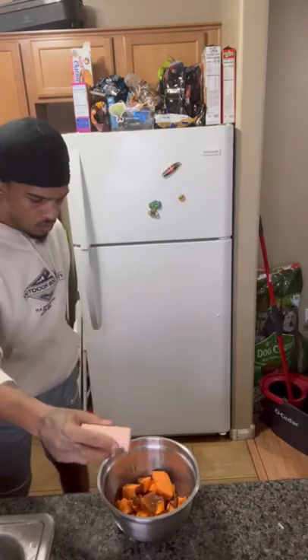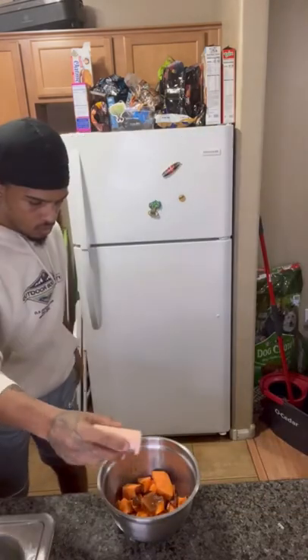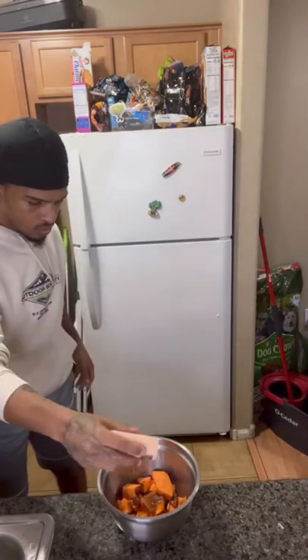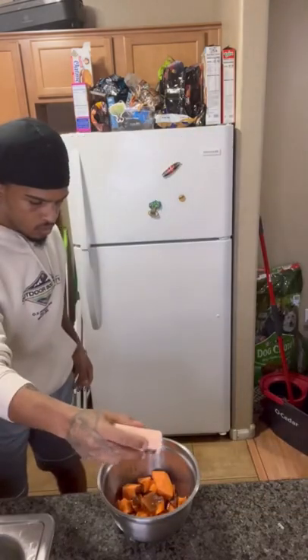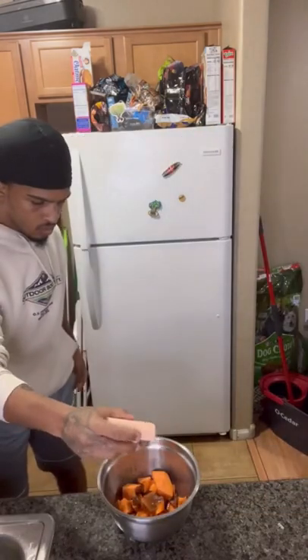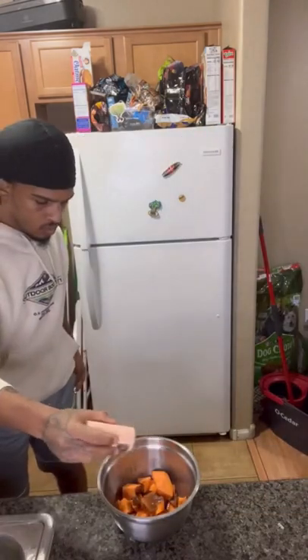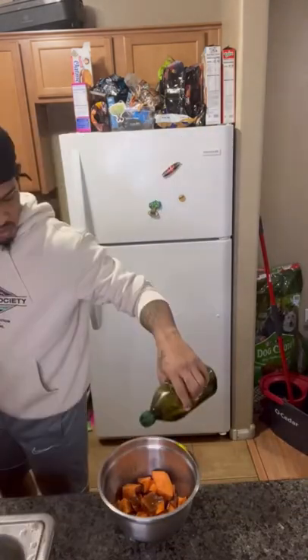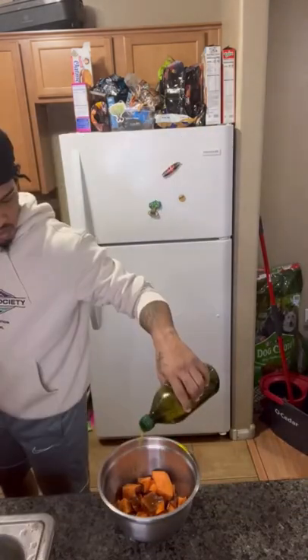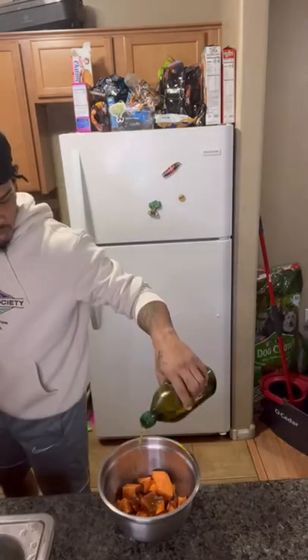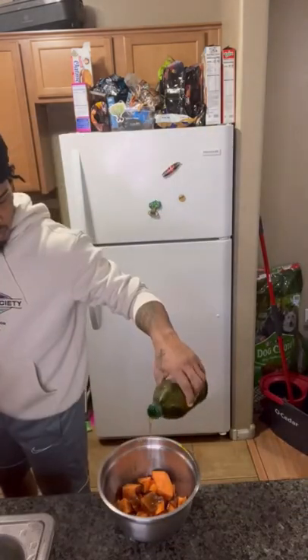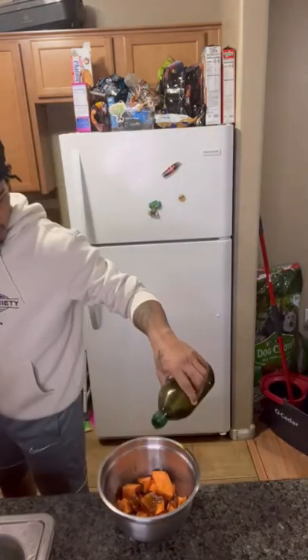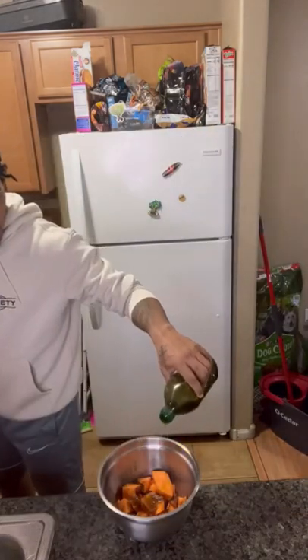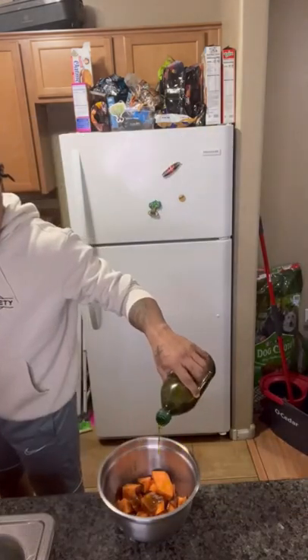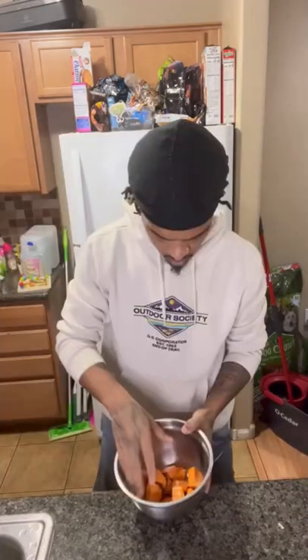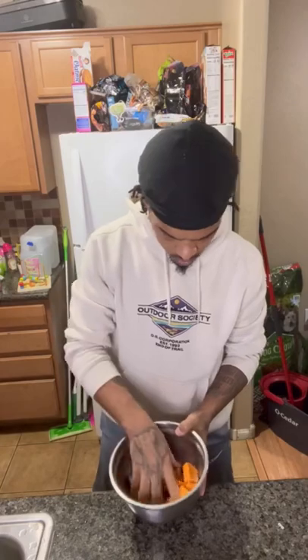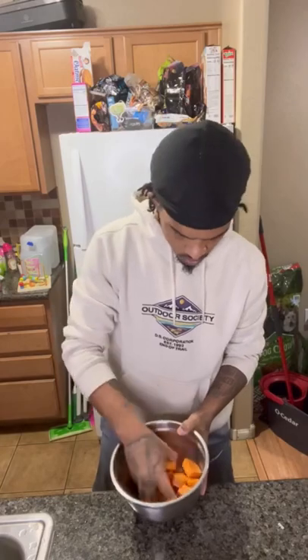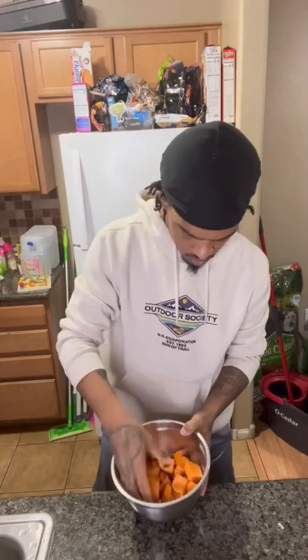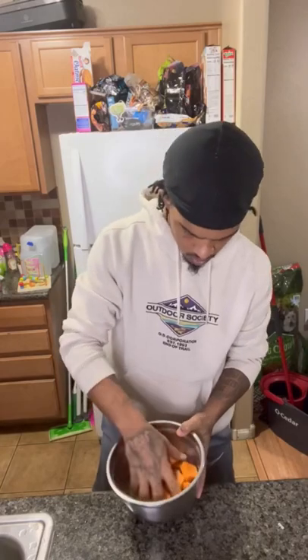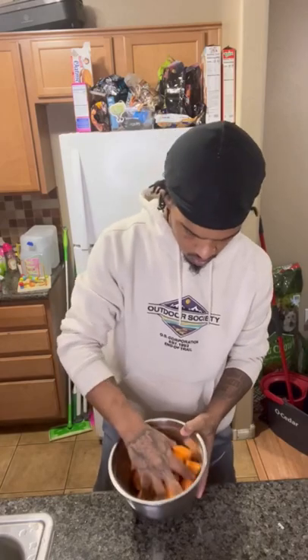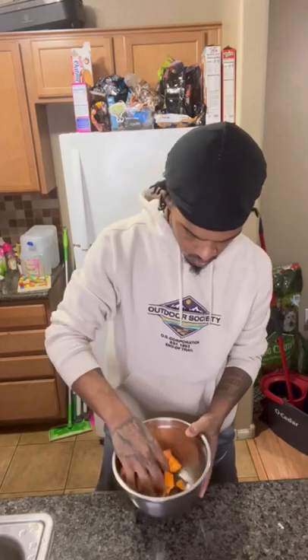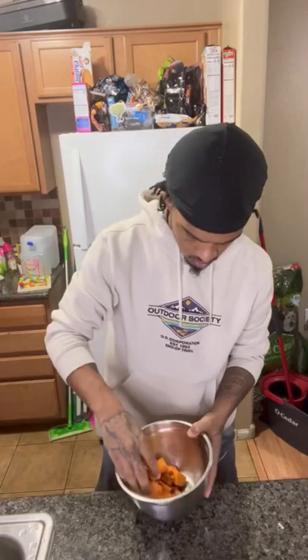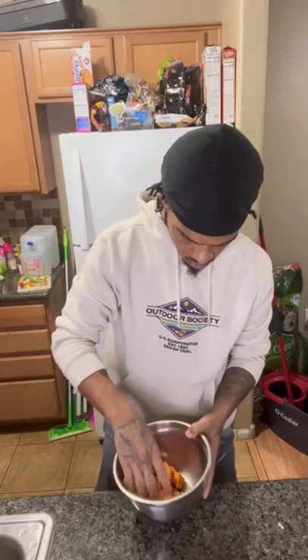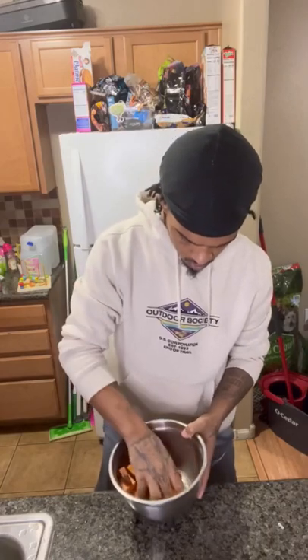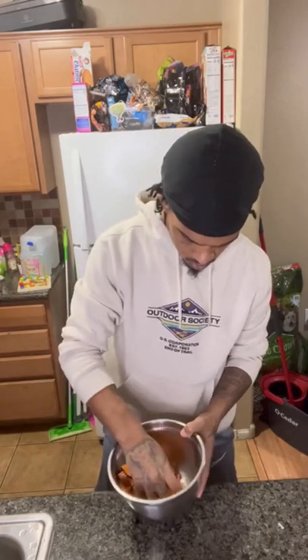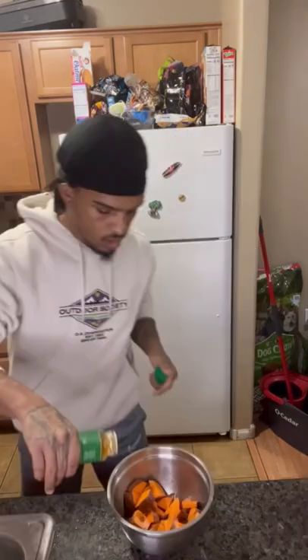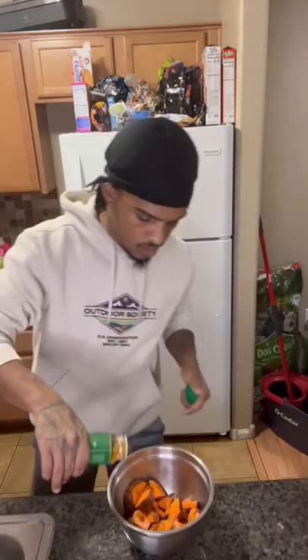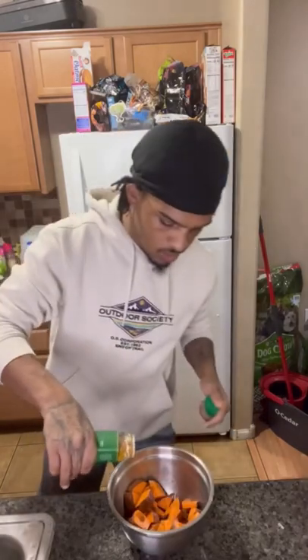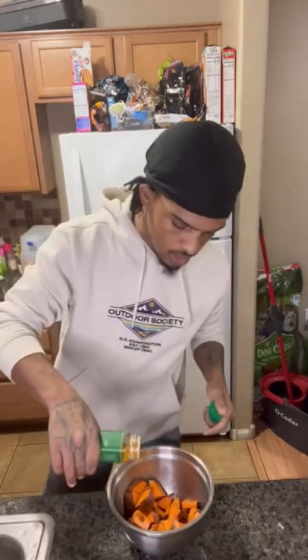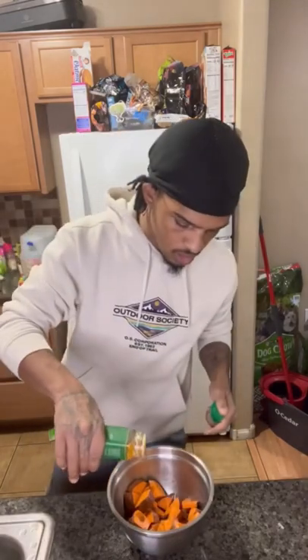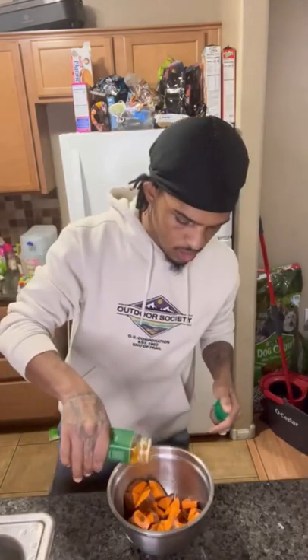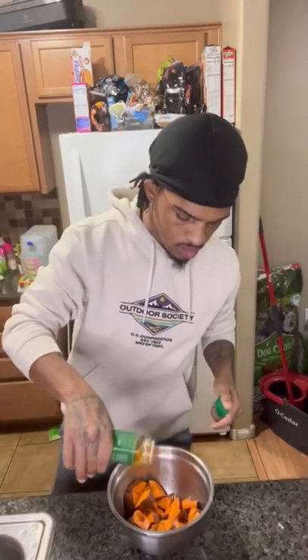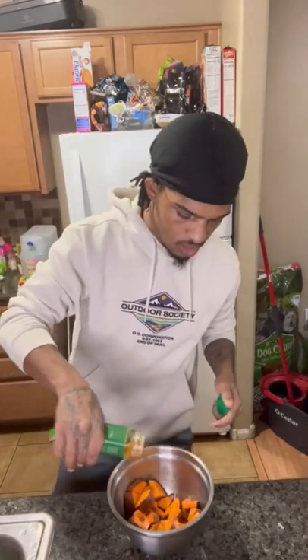Take that with some salt and pepper, a little bit of olive oil, mix it up, and throw it in the air fryer for 15 minutes at 375.